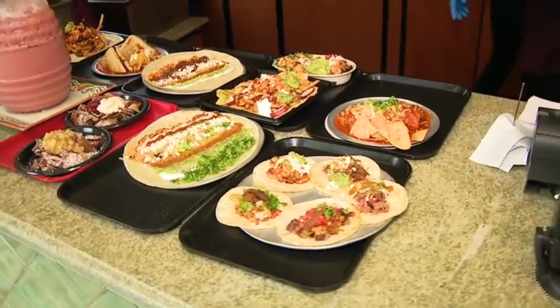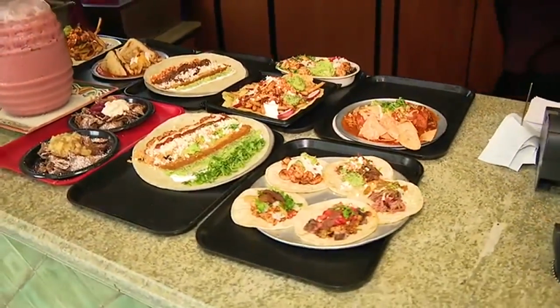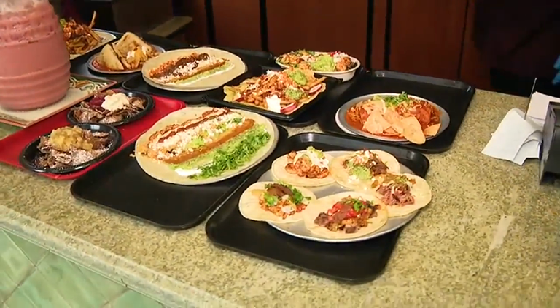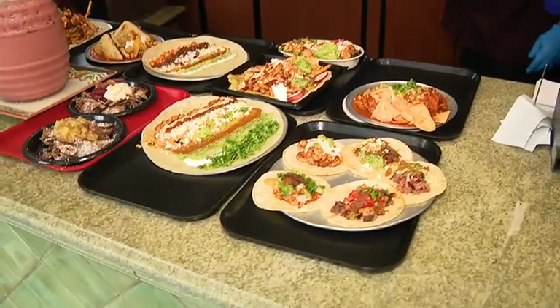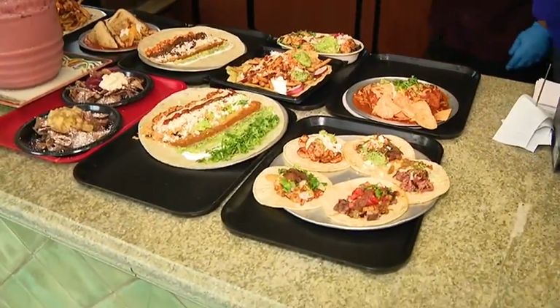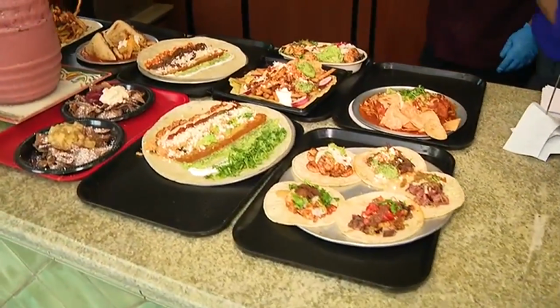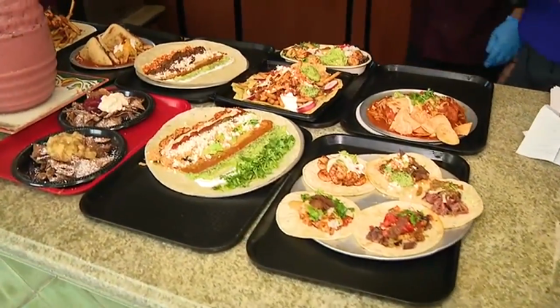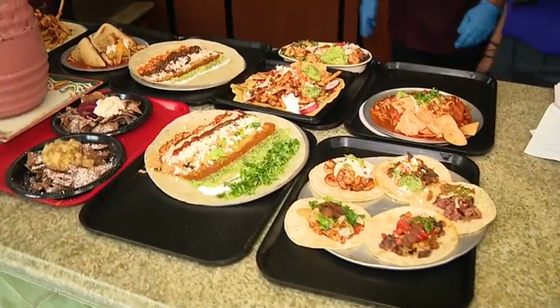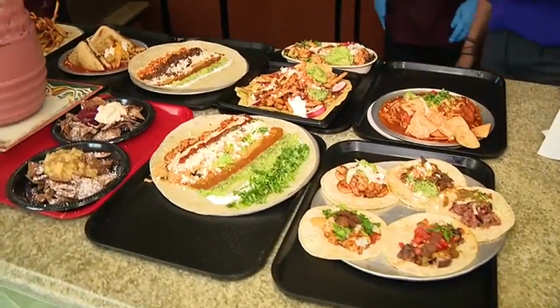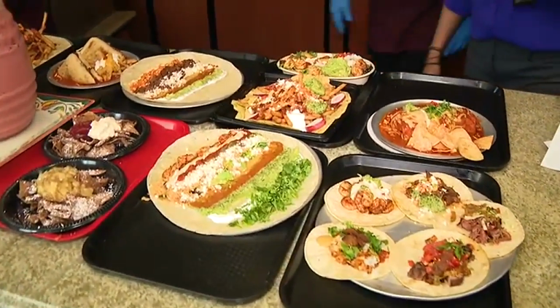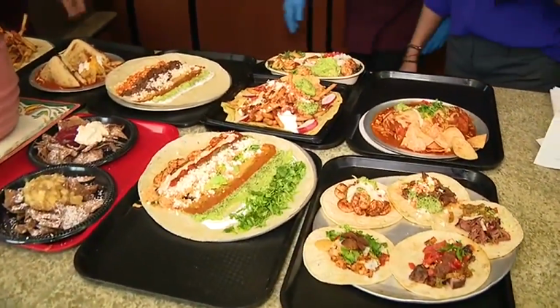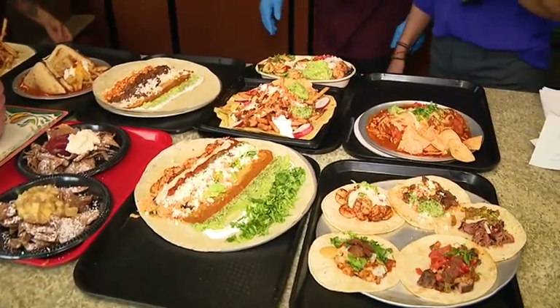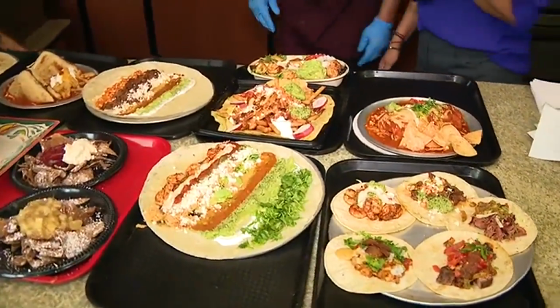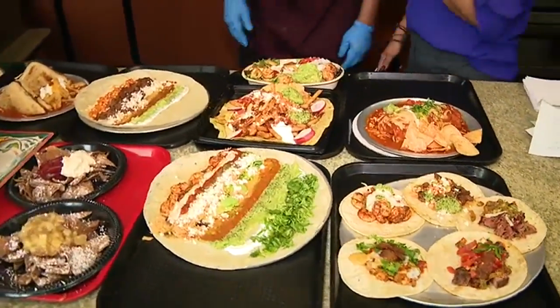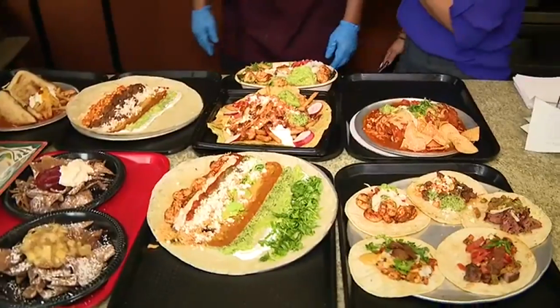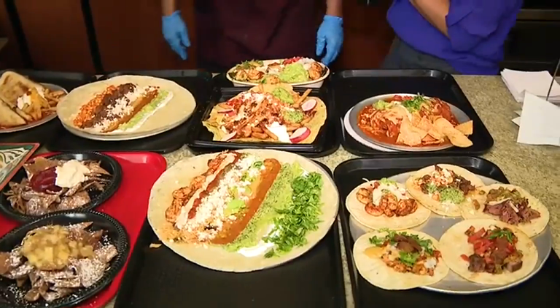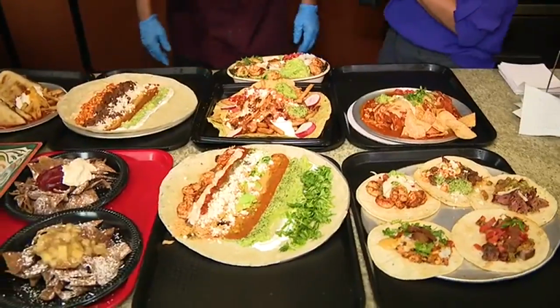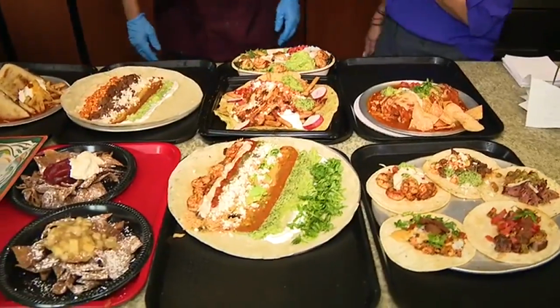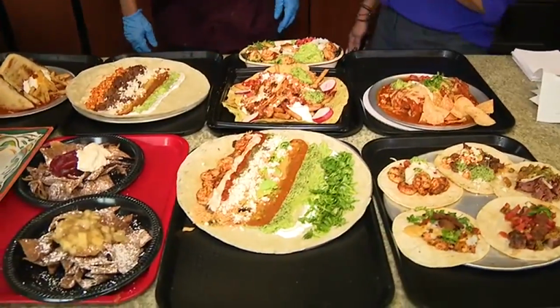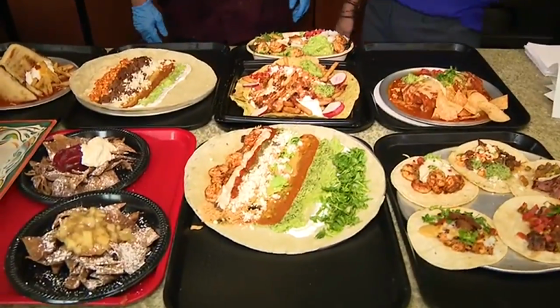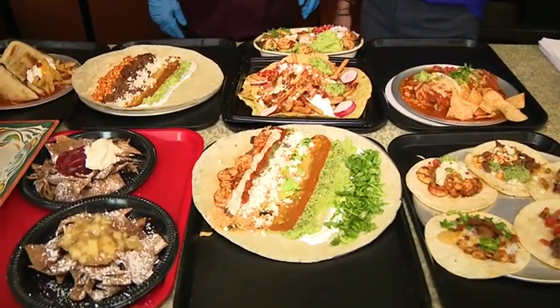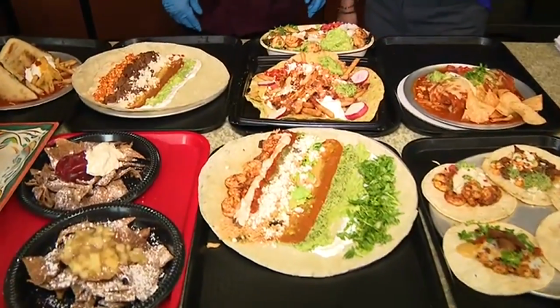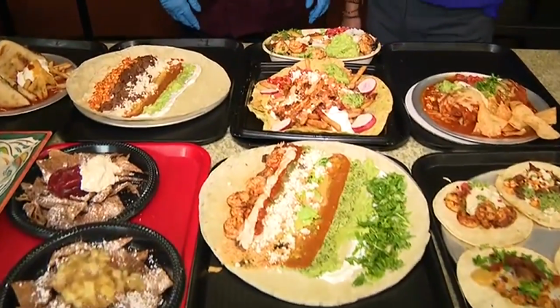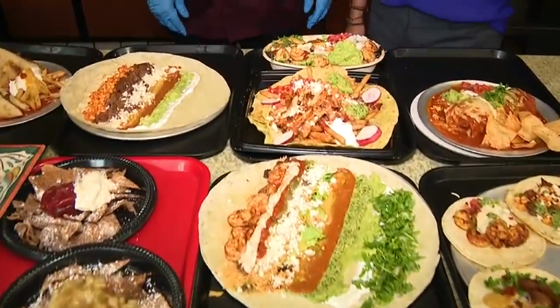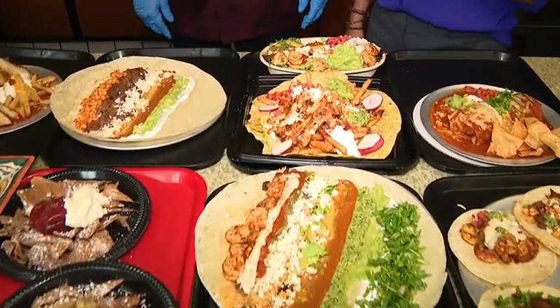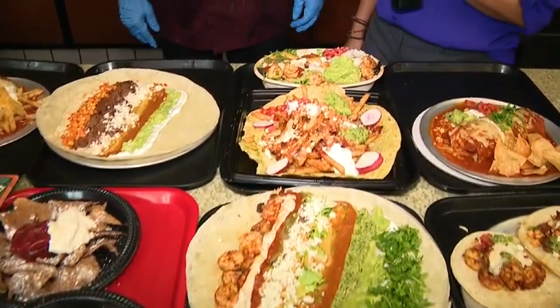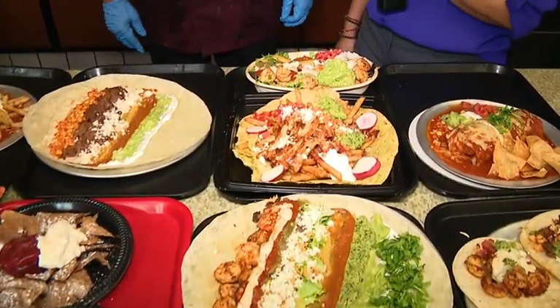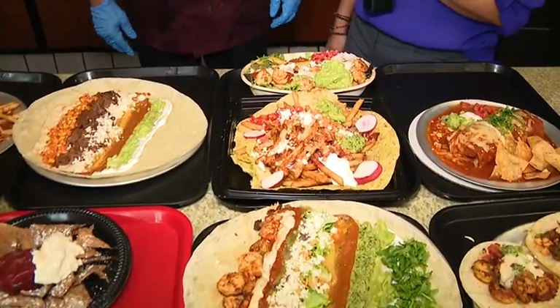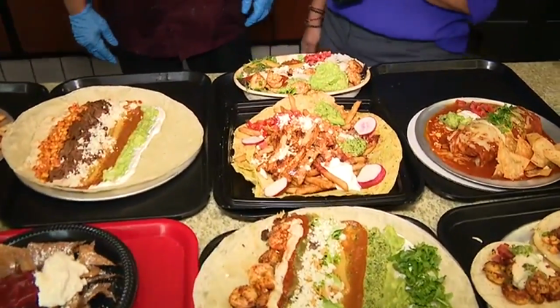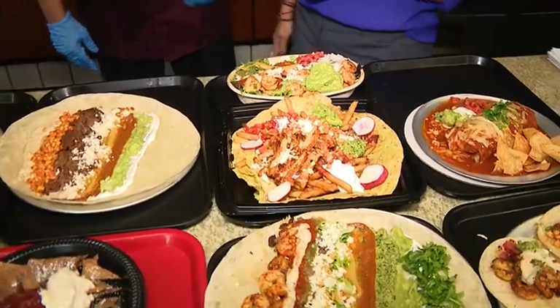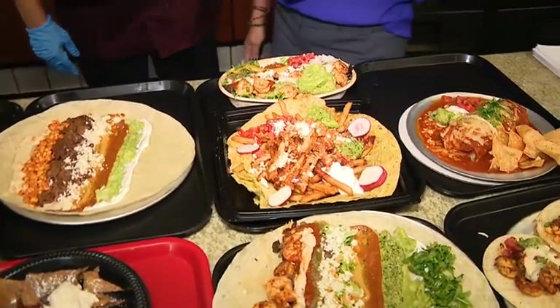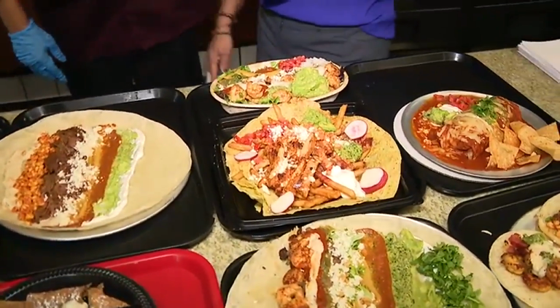Yeah, people on the go. We noticed some of the customers are construction workers — they're on their way to work and they come by.